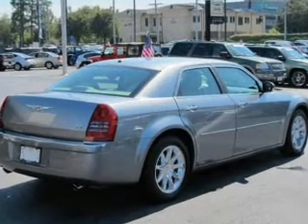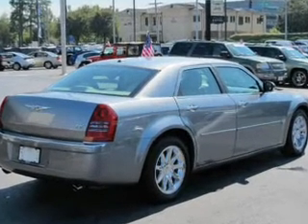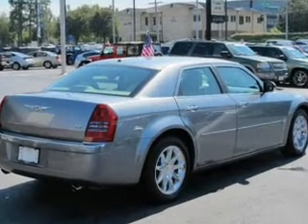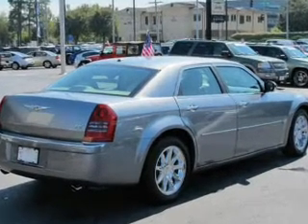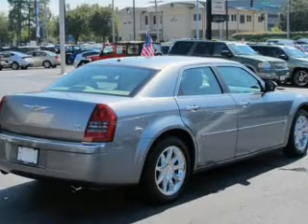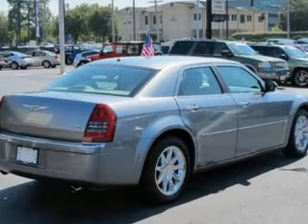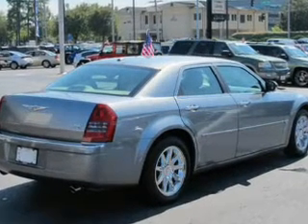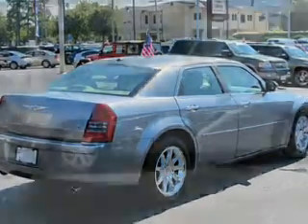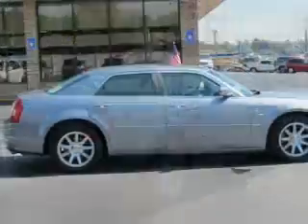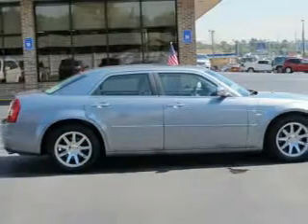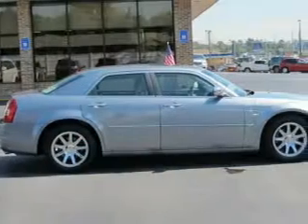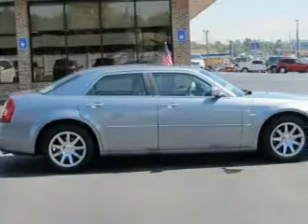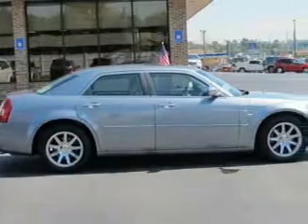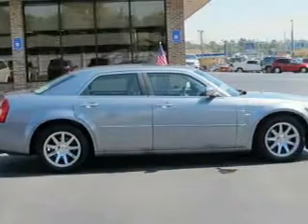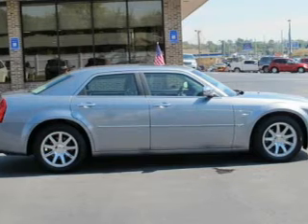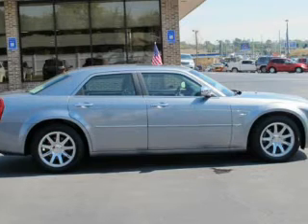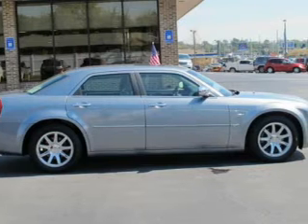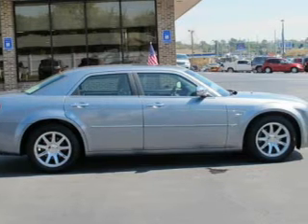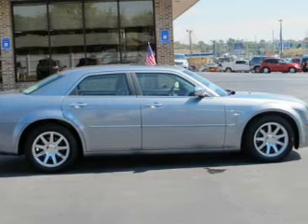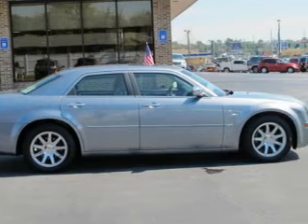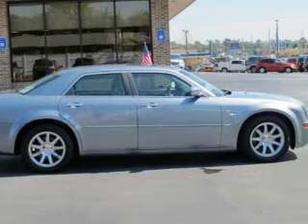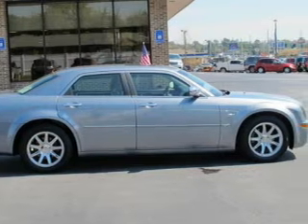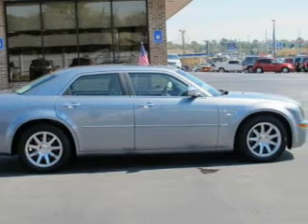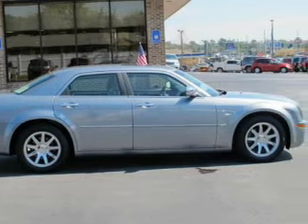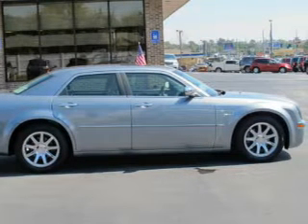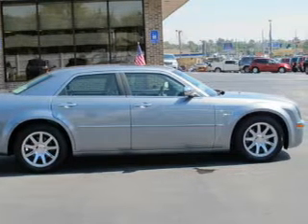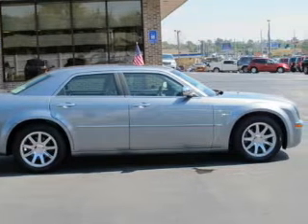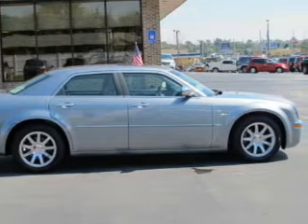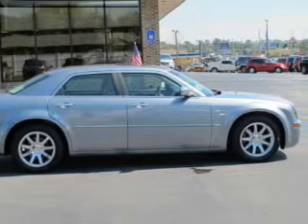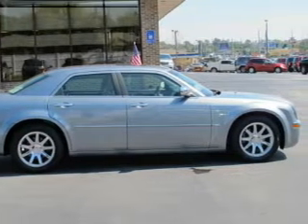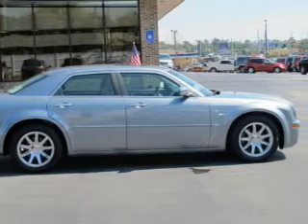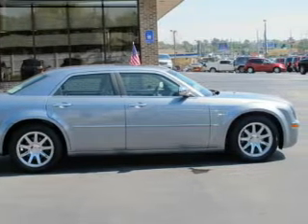Power and reliability are a great combination. This vehicle has both. Call today to schedule a test drive.